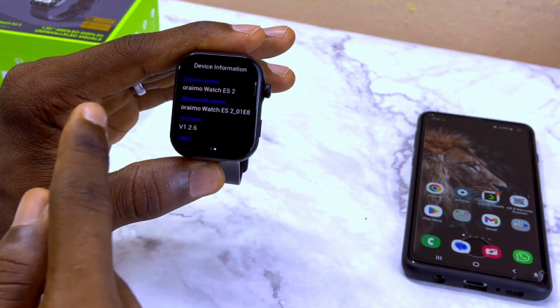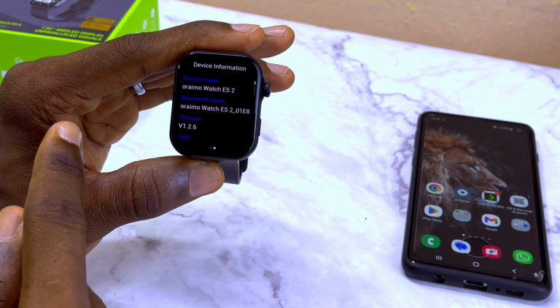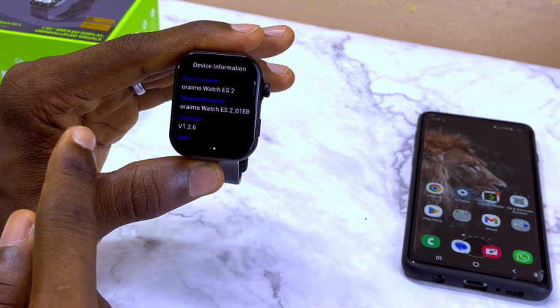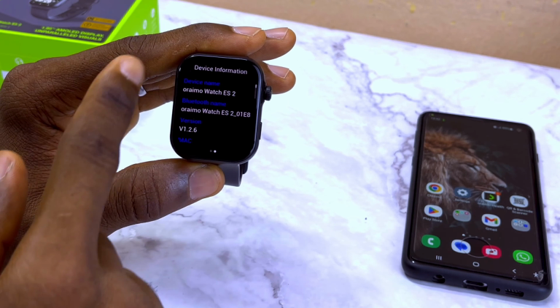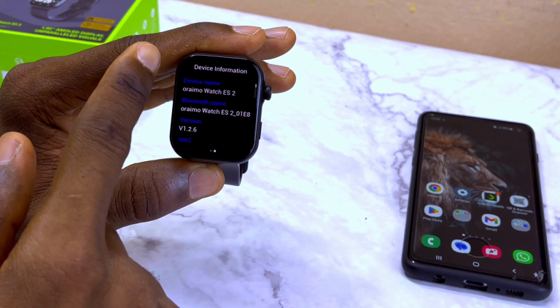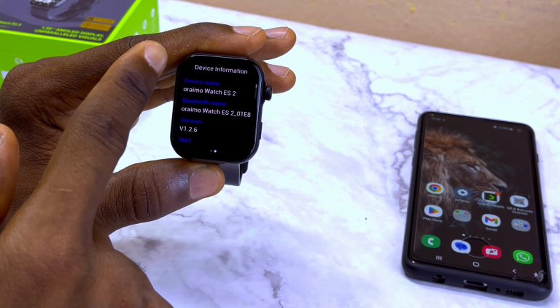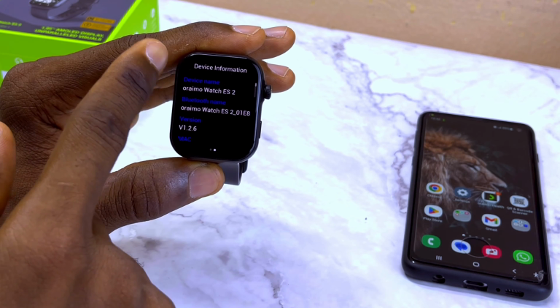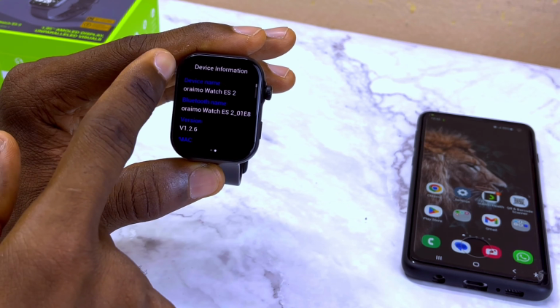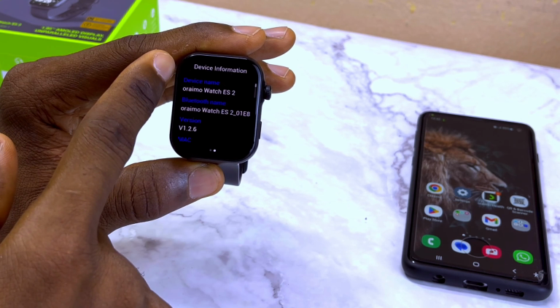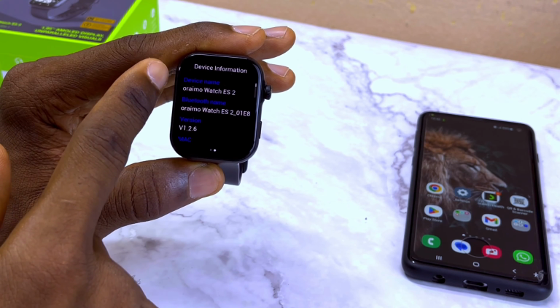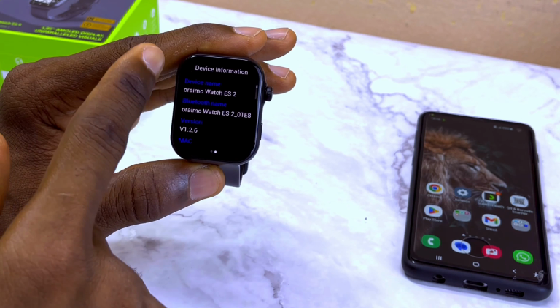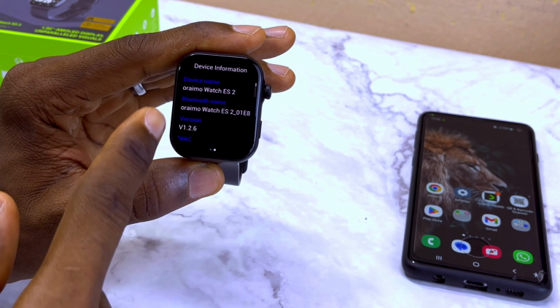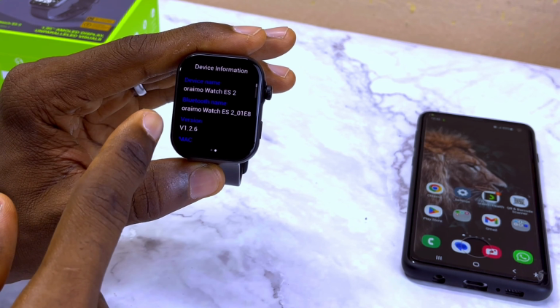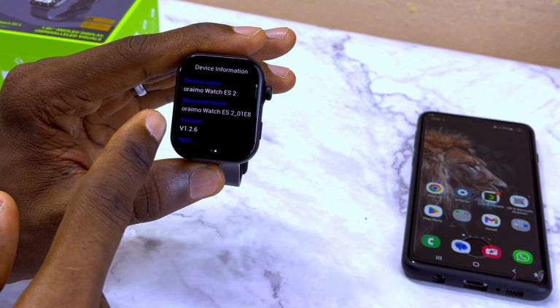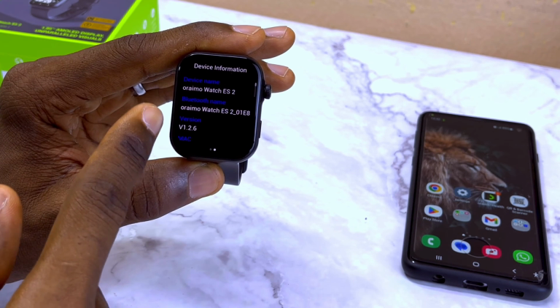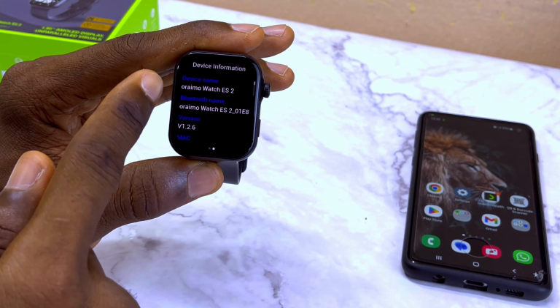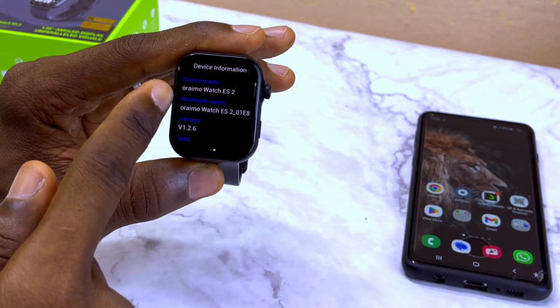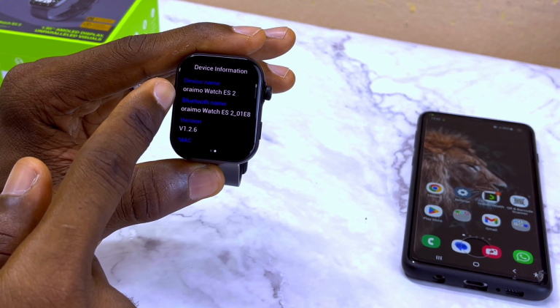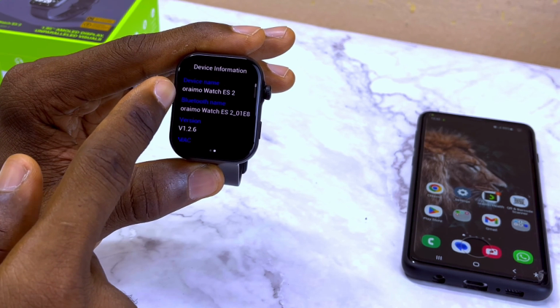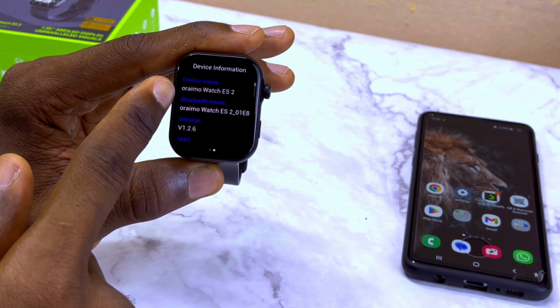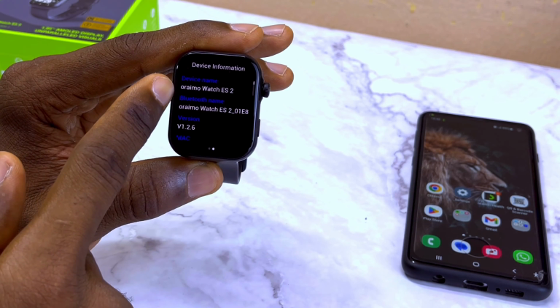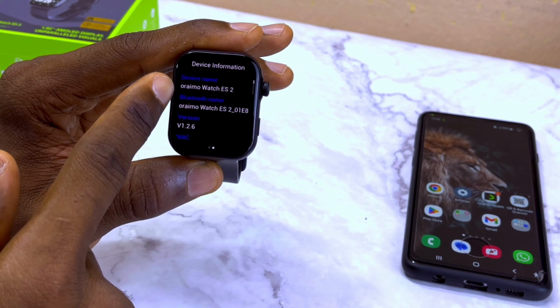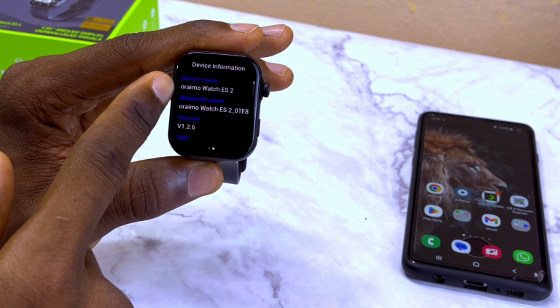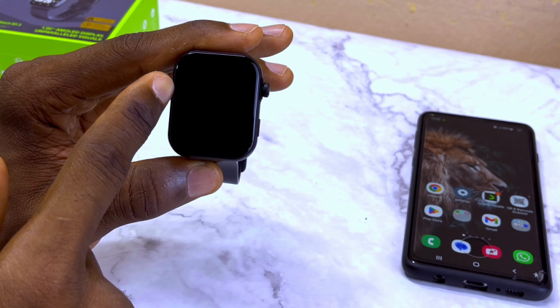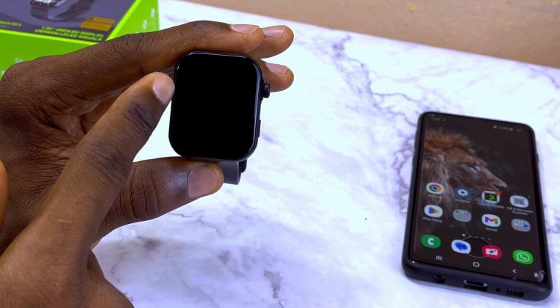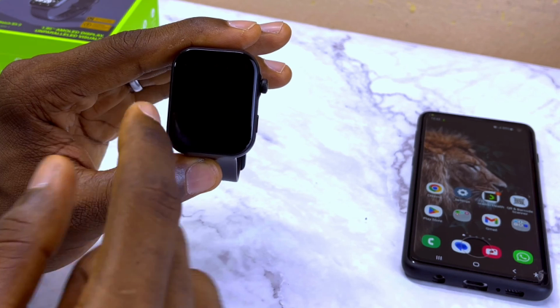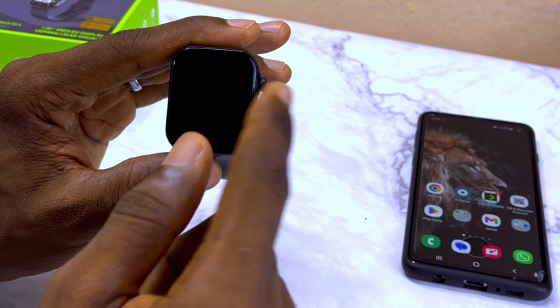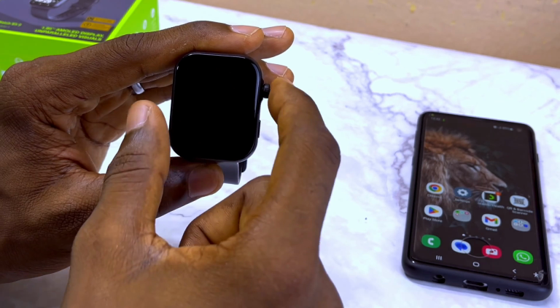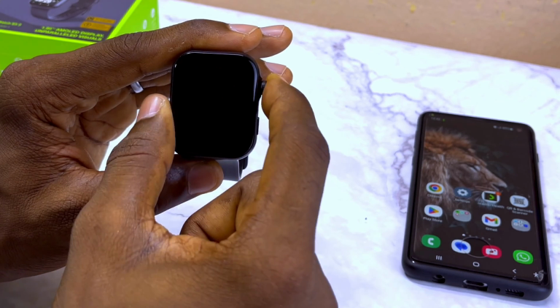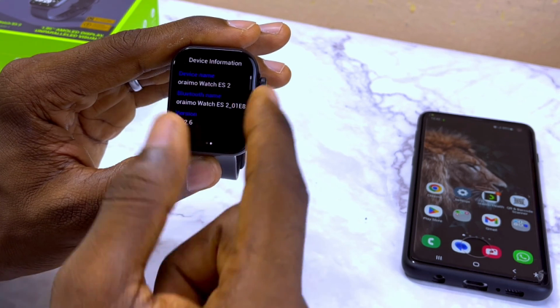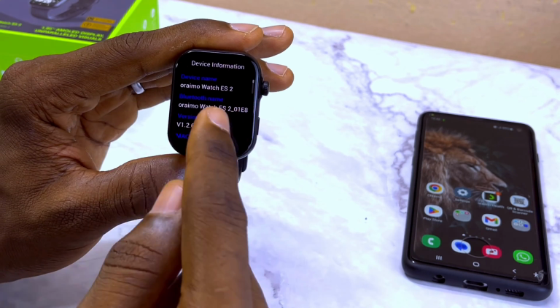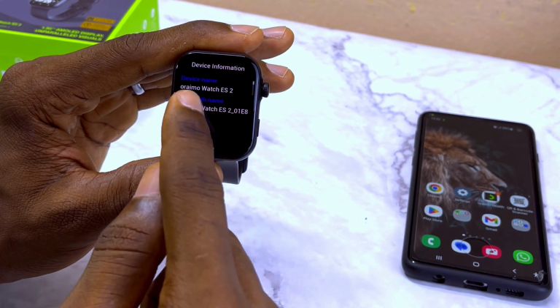The next thing you are going to see is the QR code — you can see 'Download' appear with the device. When you swipe this way, you are going to see the device information of the smartwatch. You can see 'Oramowatch ES2' there.